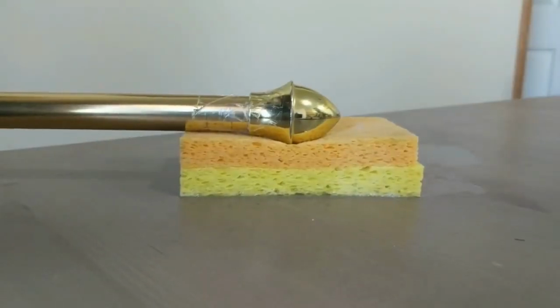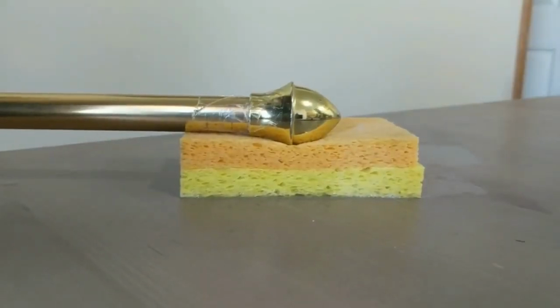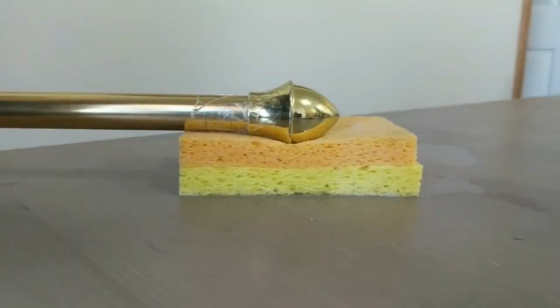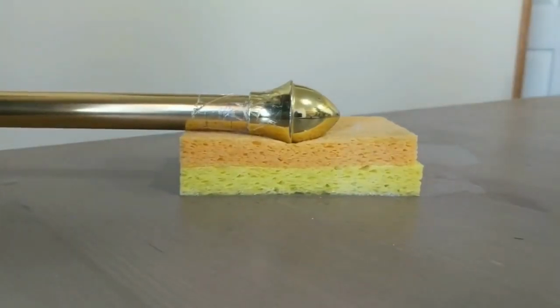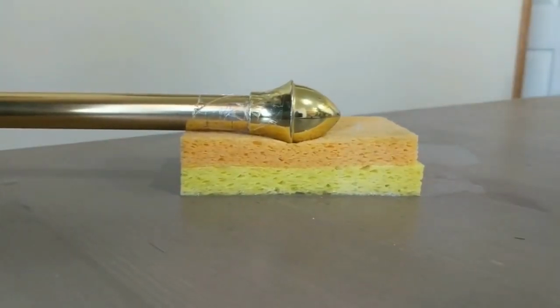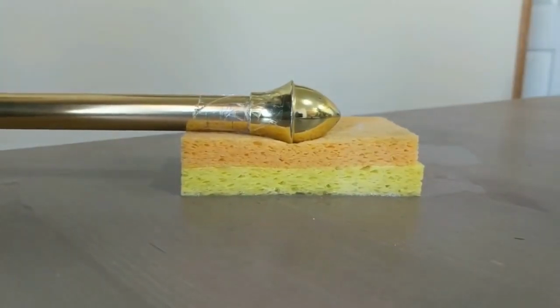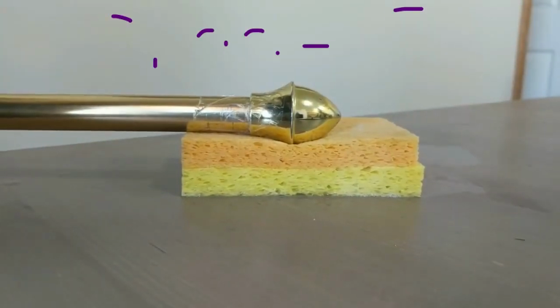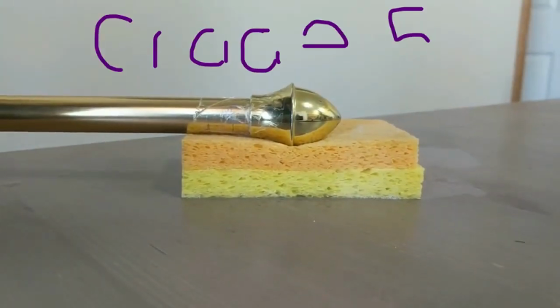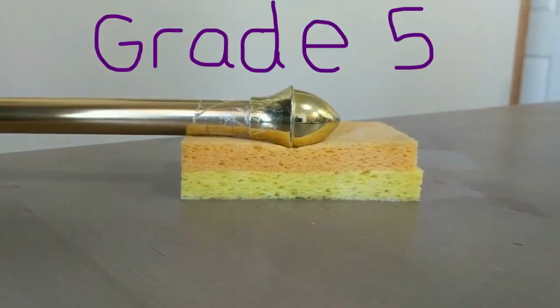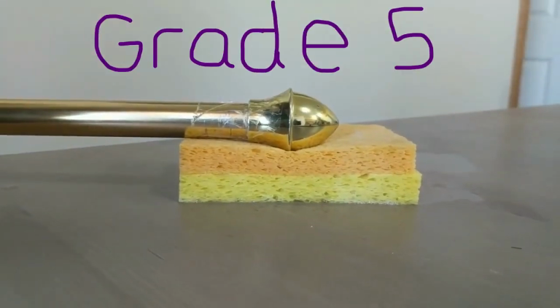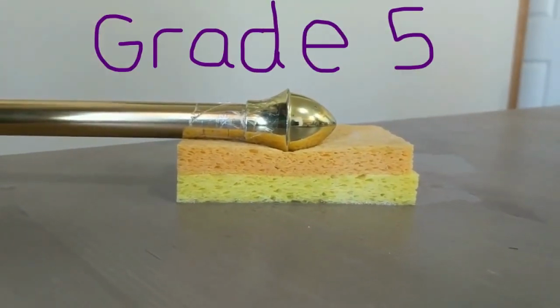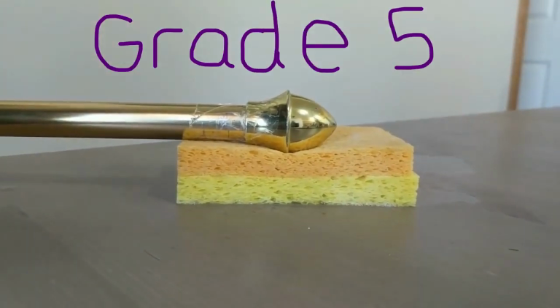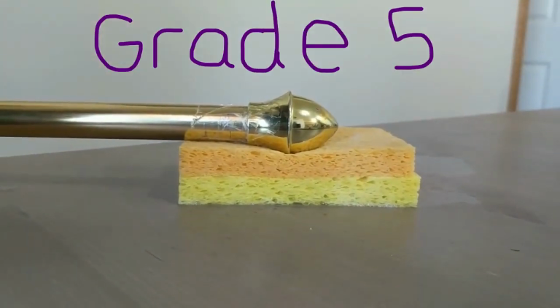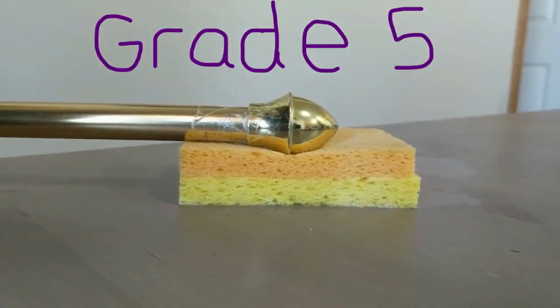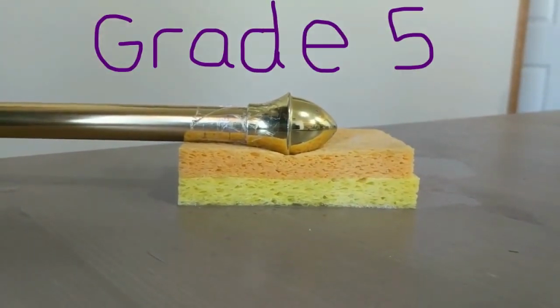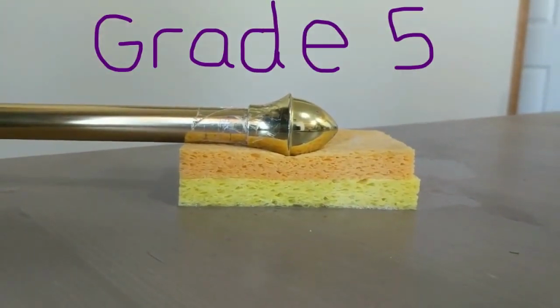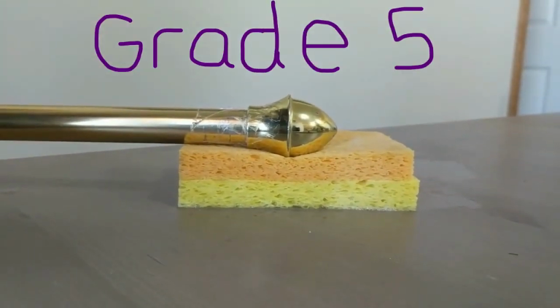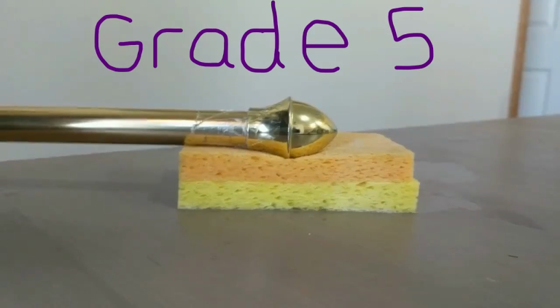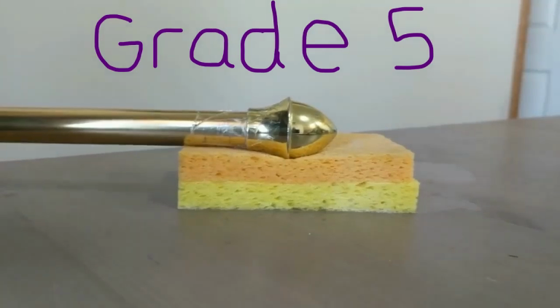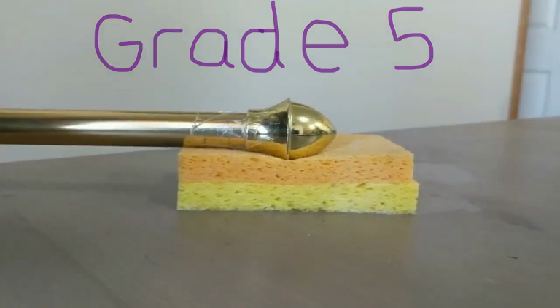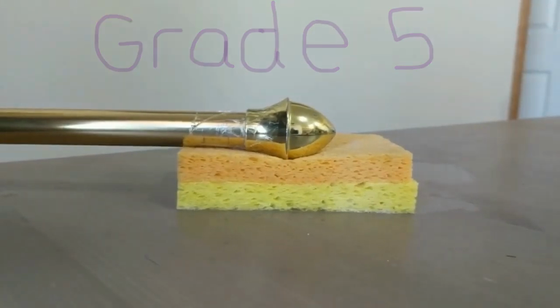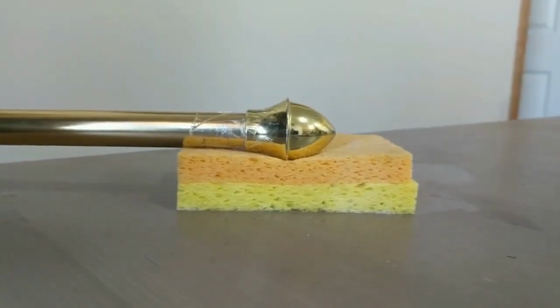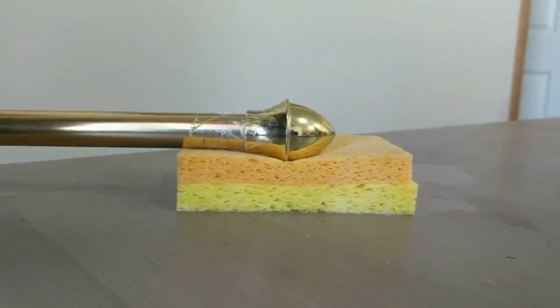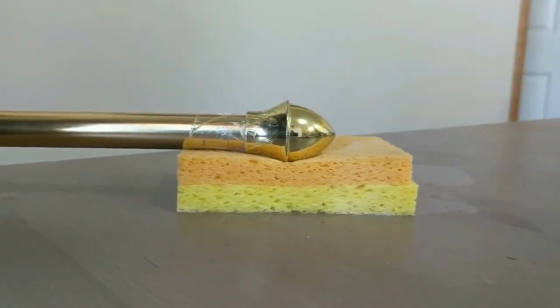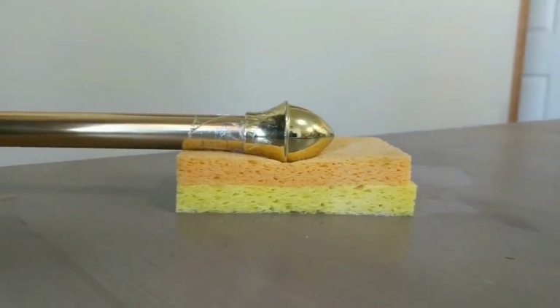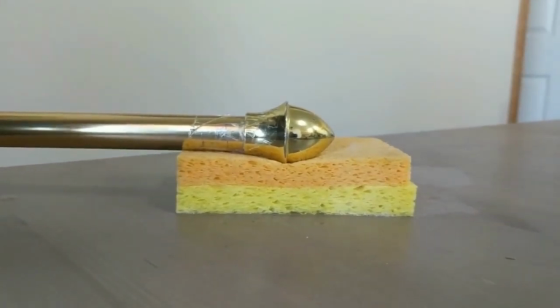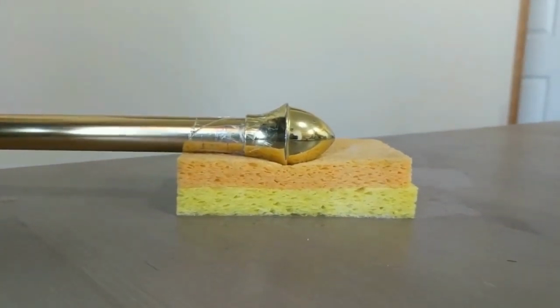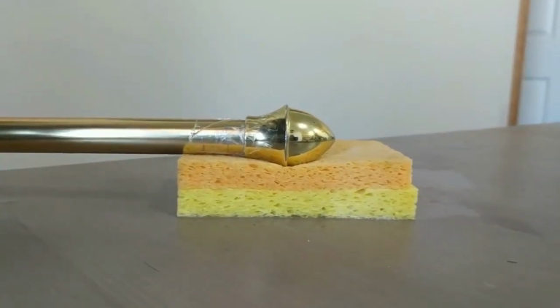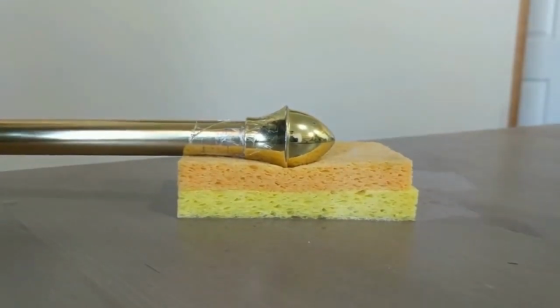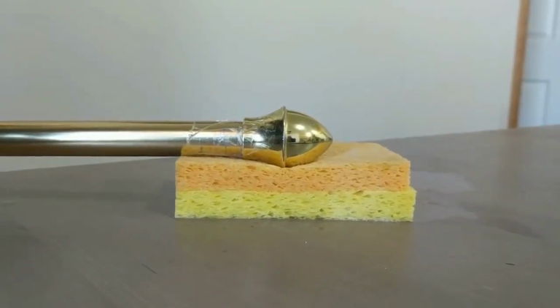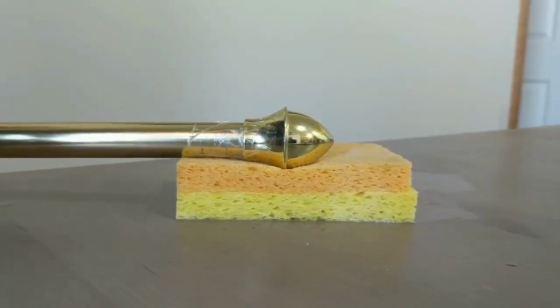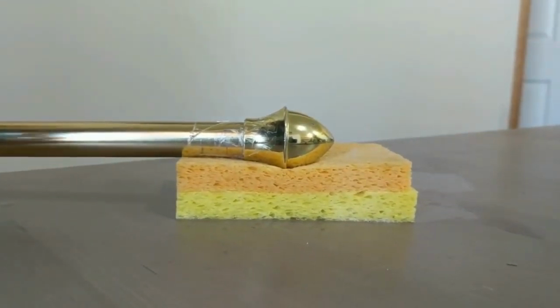Grade 5: specific manipulation through the barrier, high velocity, low amplitude thrust.